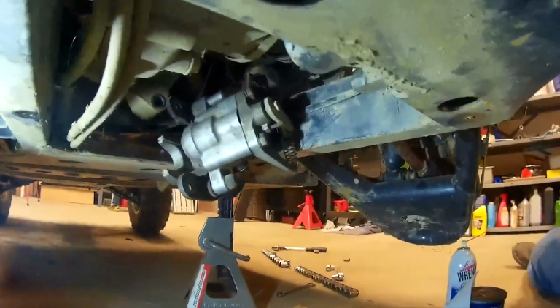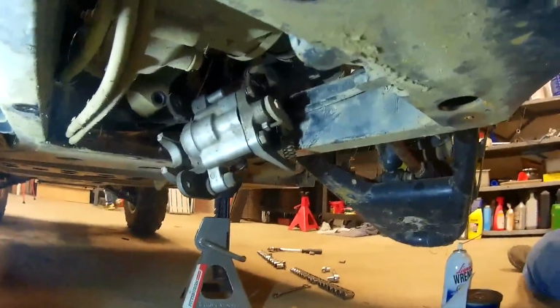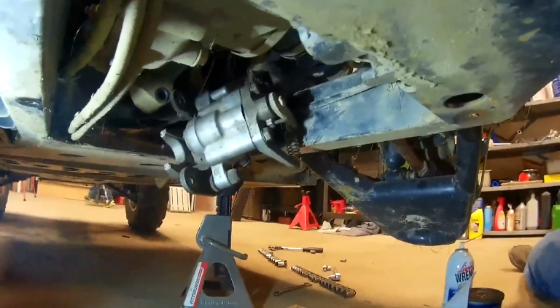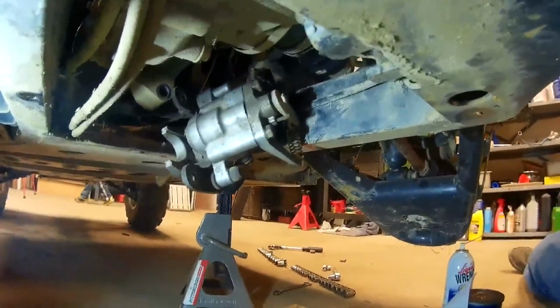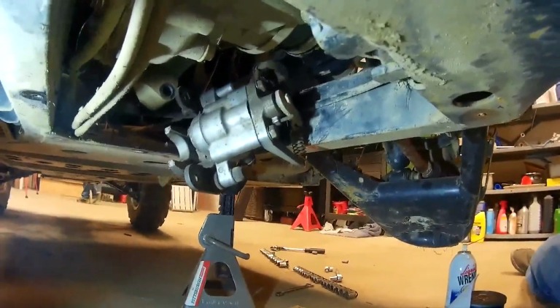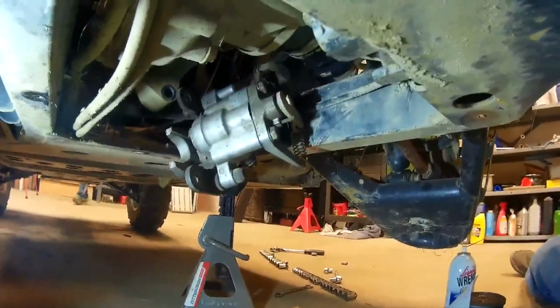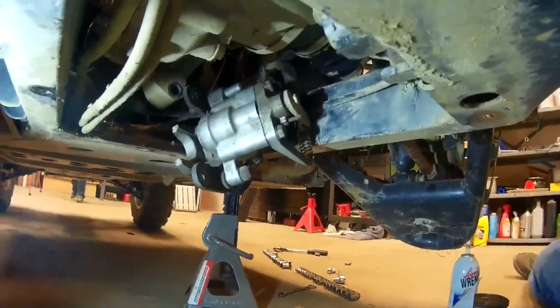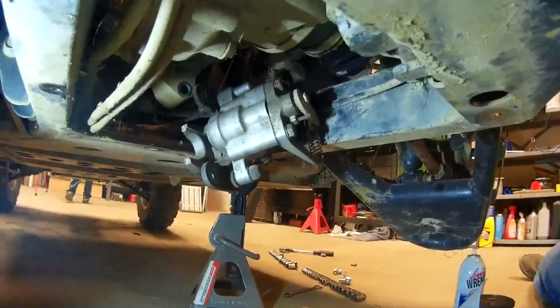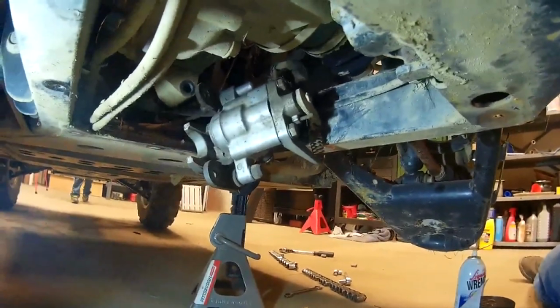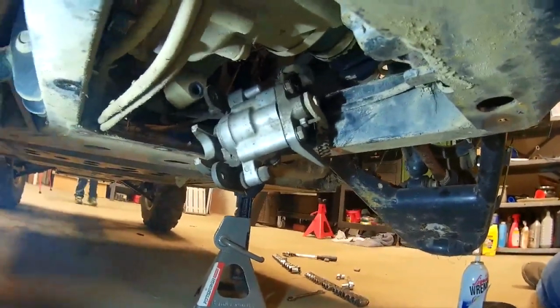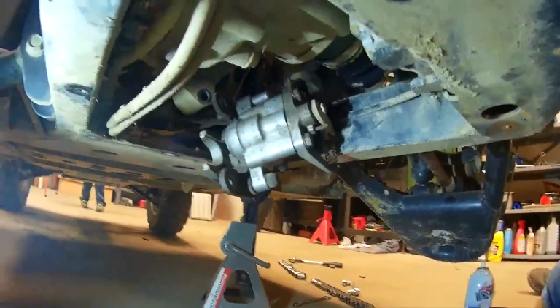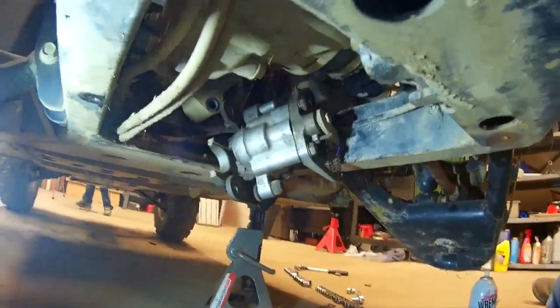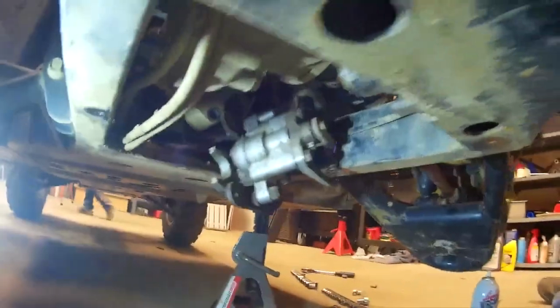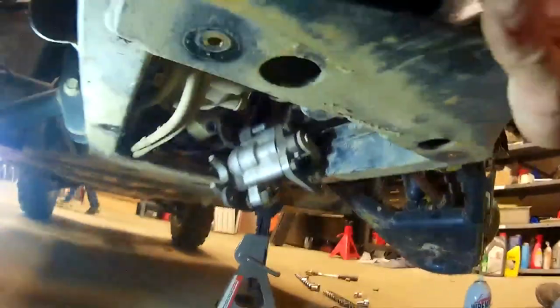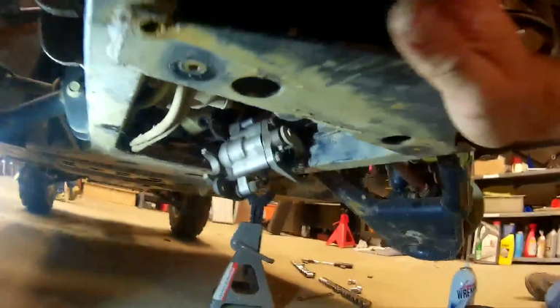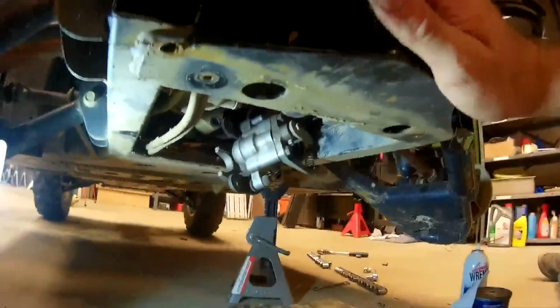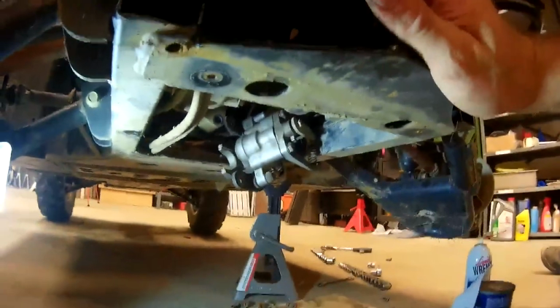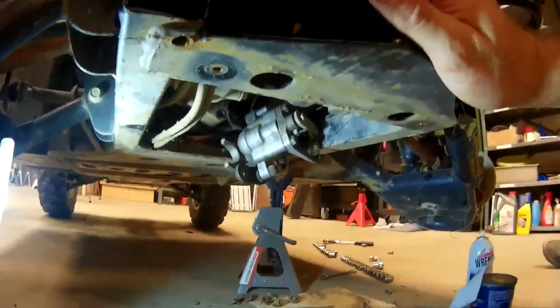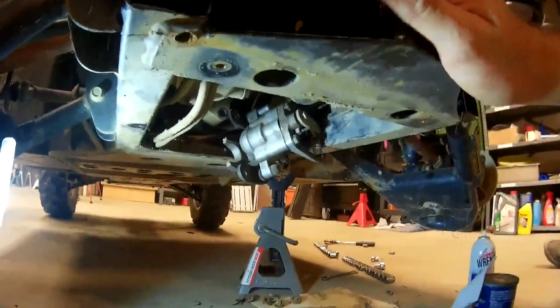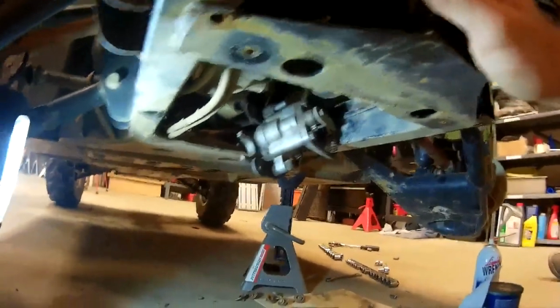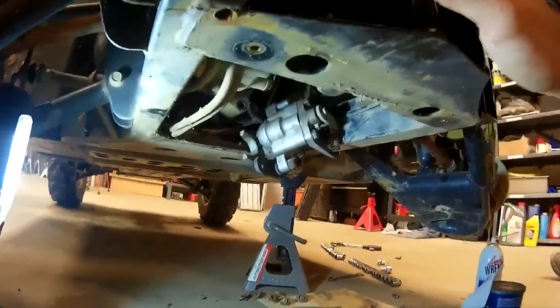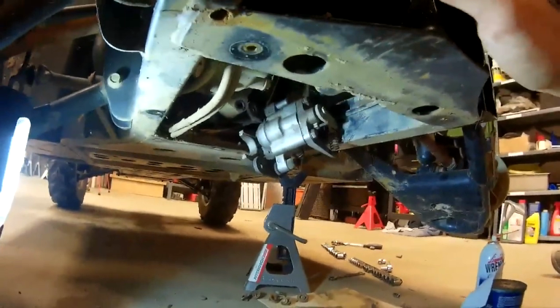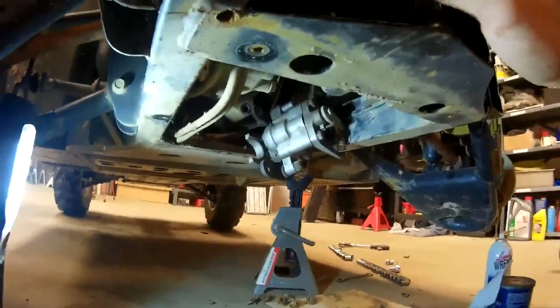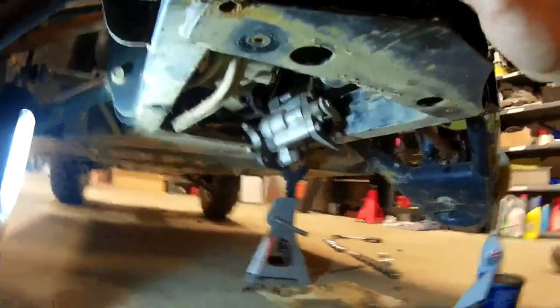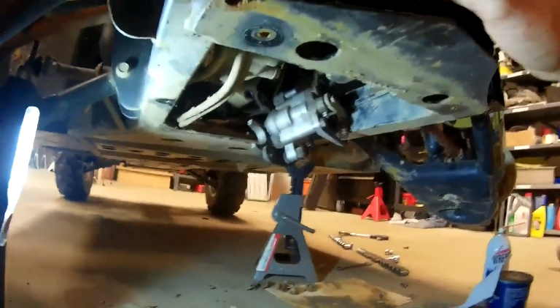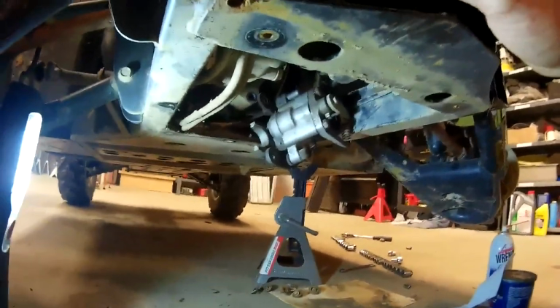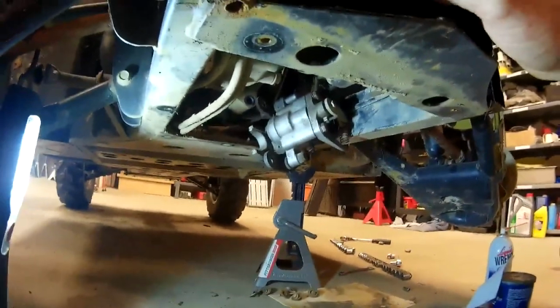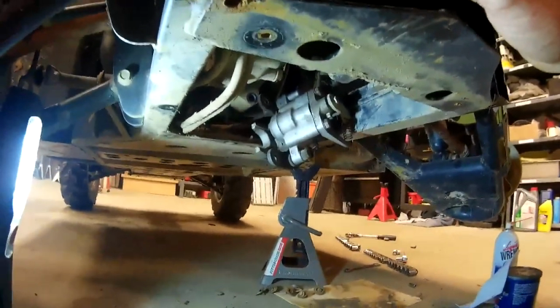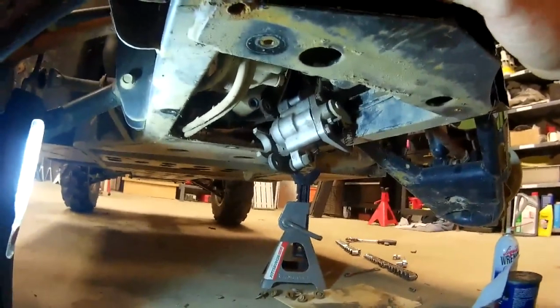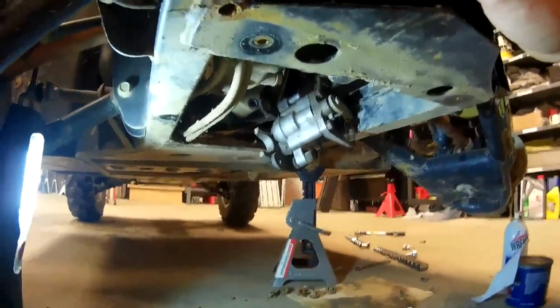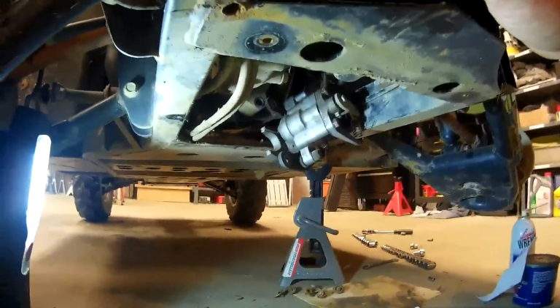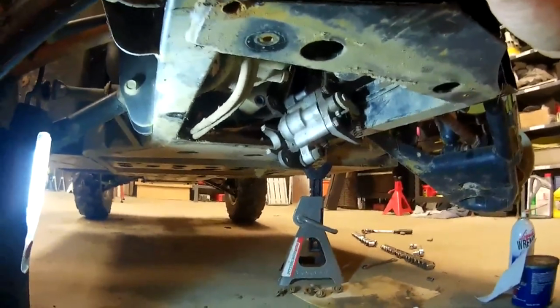I read a little bit about this and it seemed a little tricky, but the hardest part was just finding out how to access this thing and what bolts needed to come out to get to it.